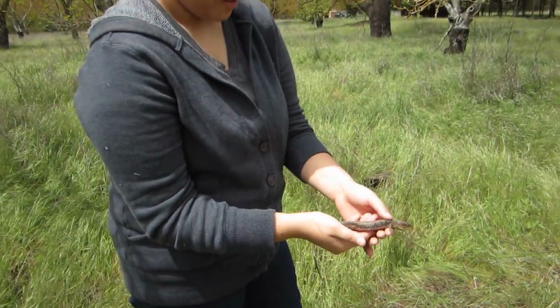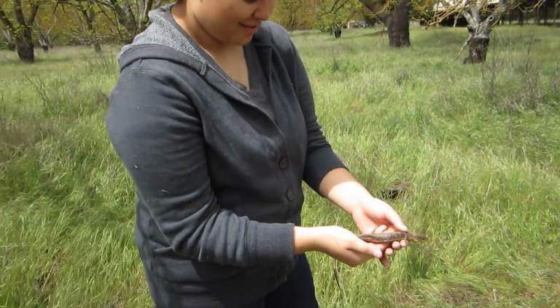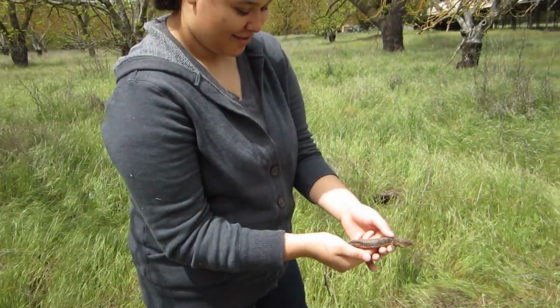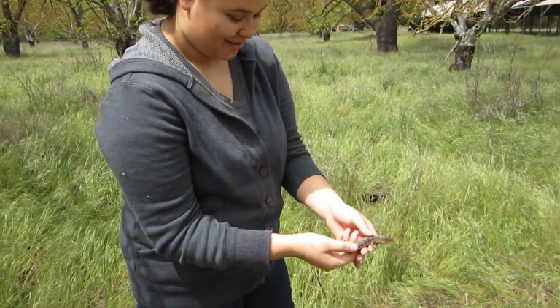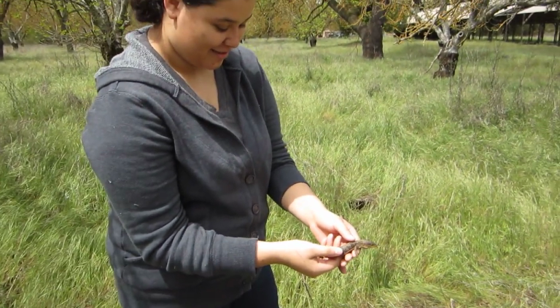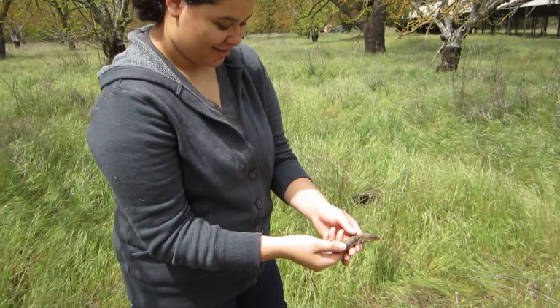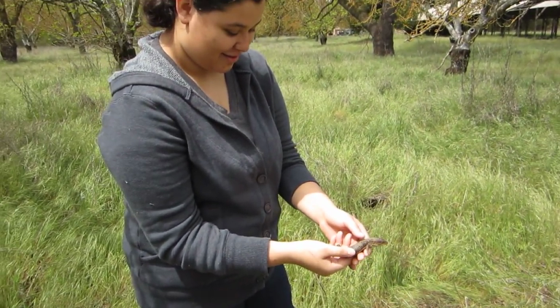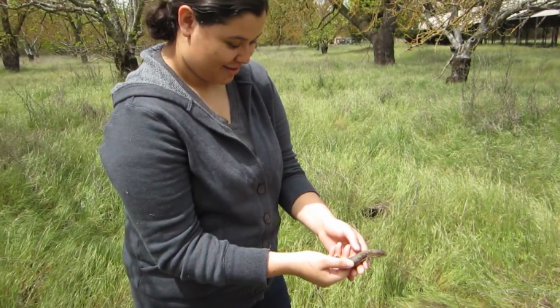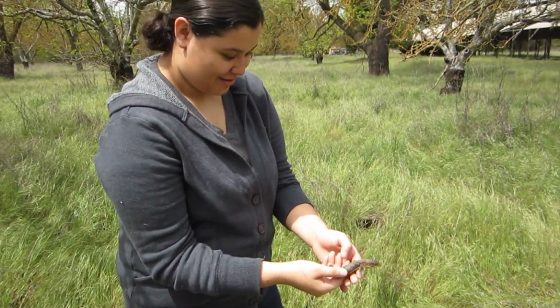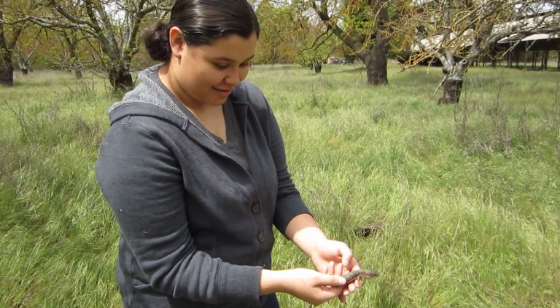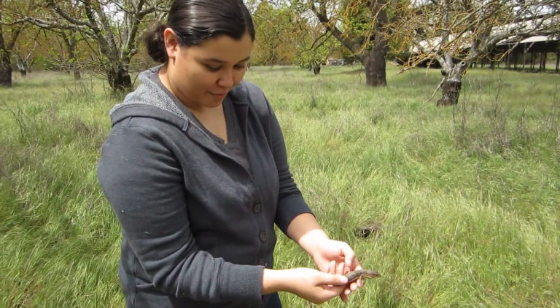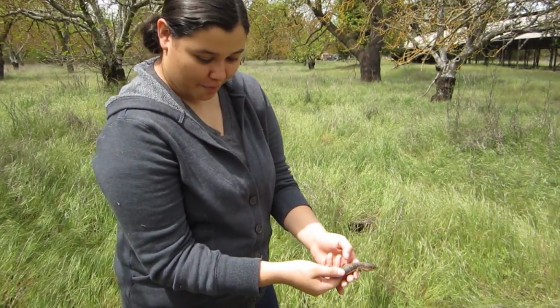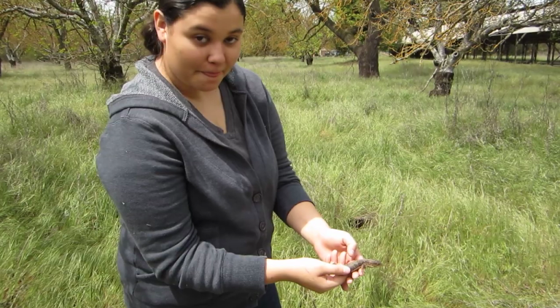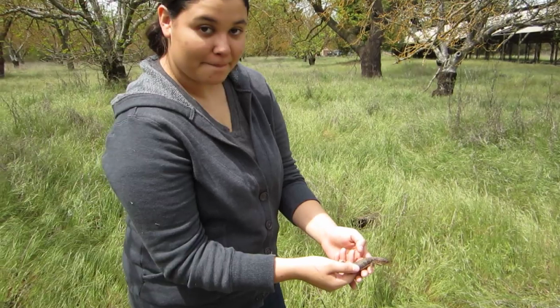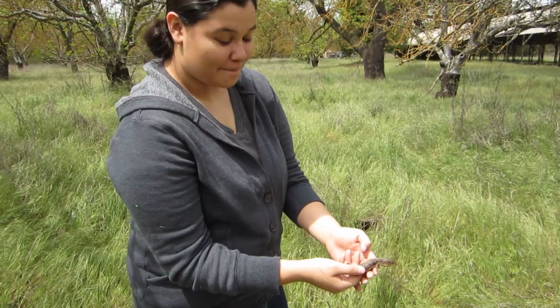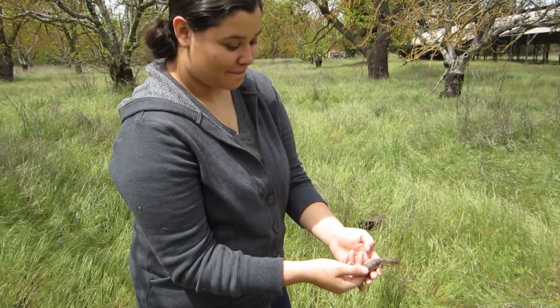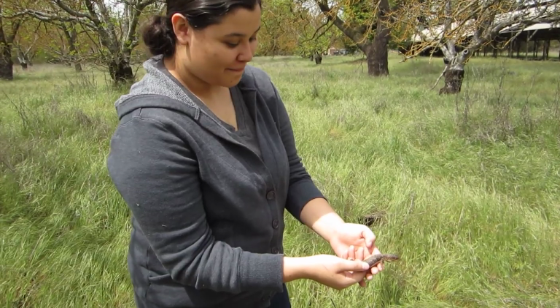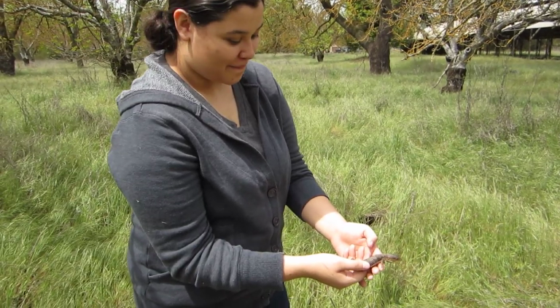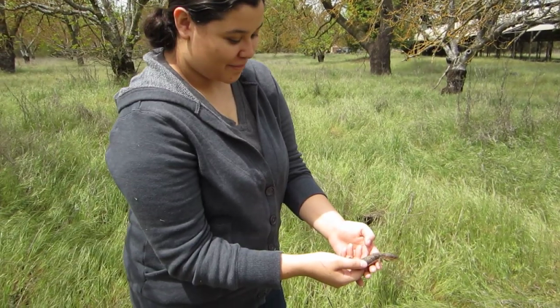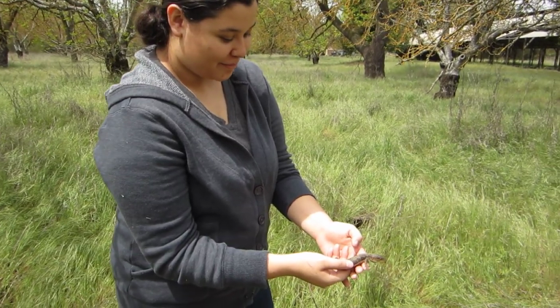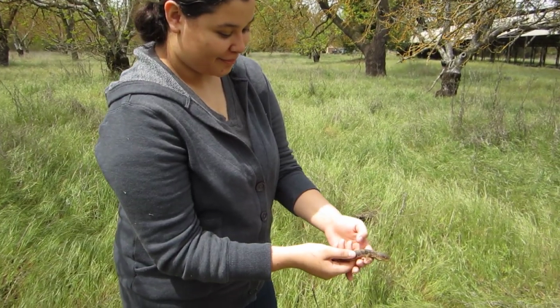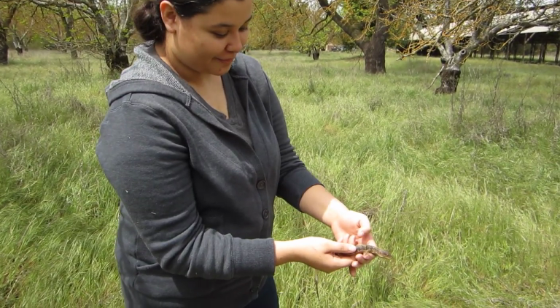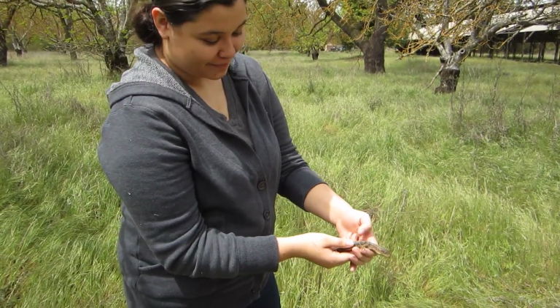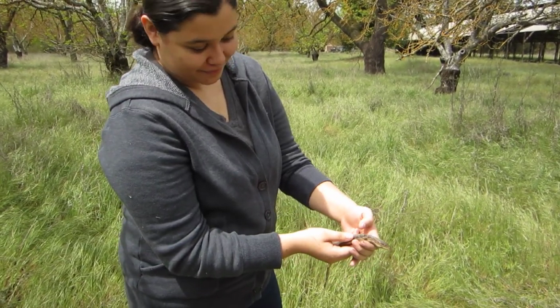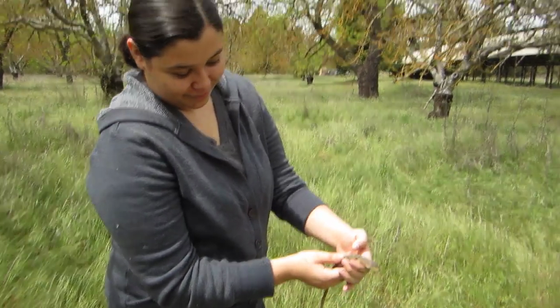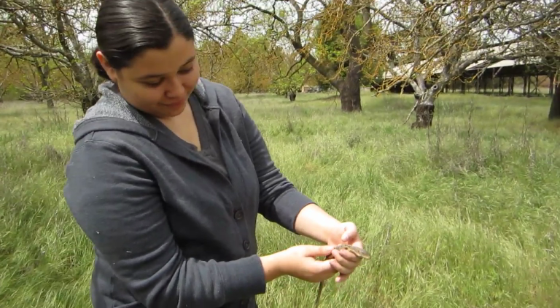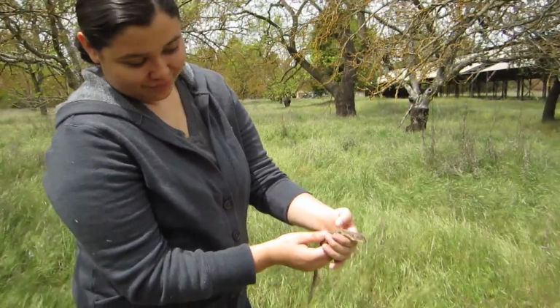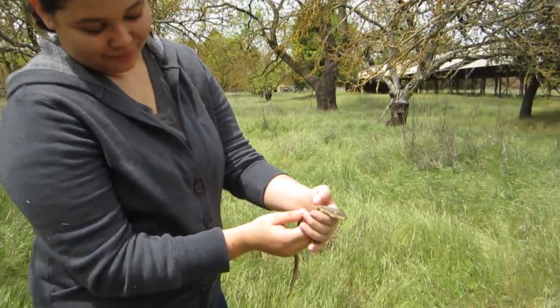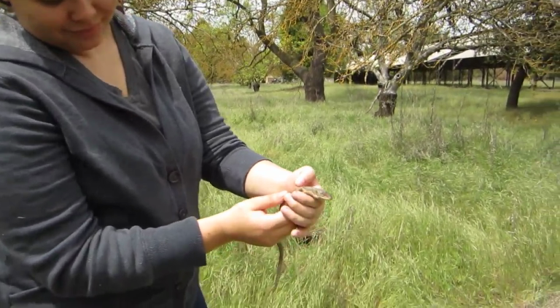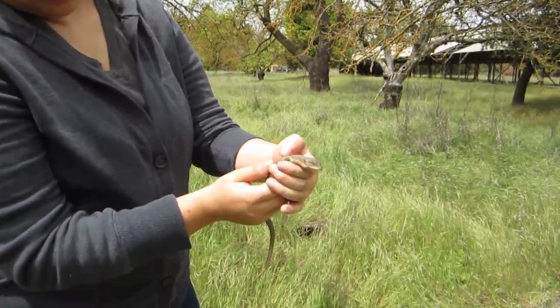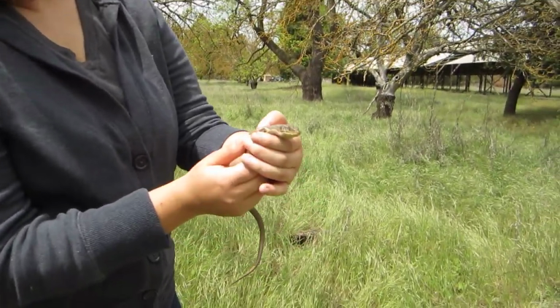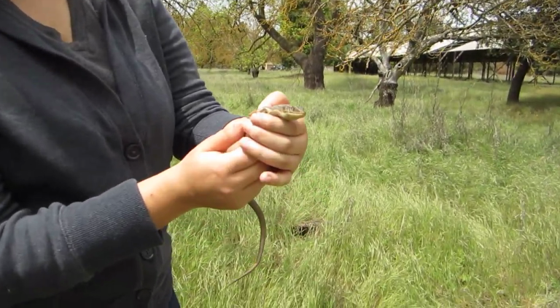All right, so let's see what else we can find. This is part two of our herping trip out in the Morgan Hill area. Good job.